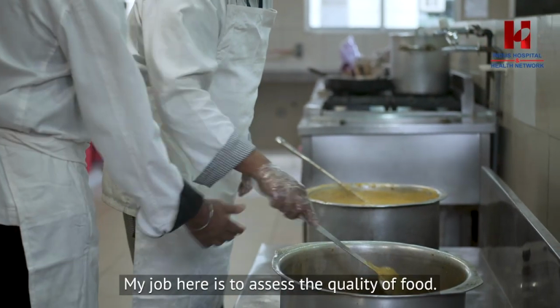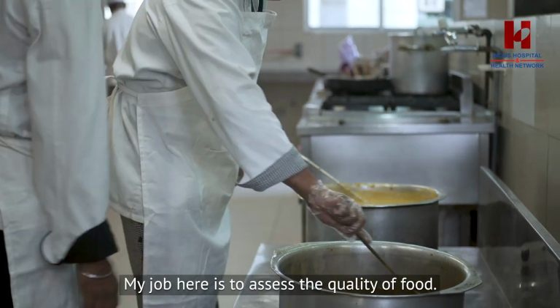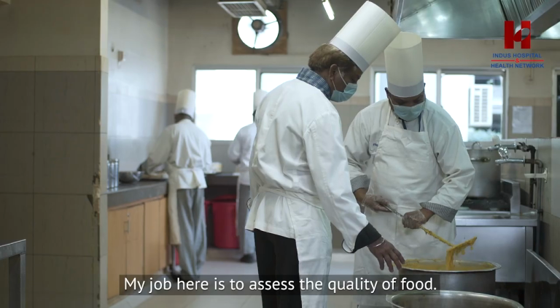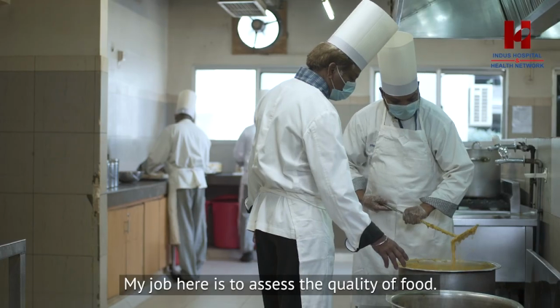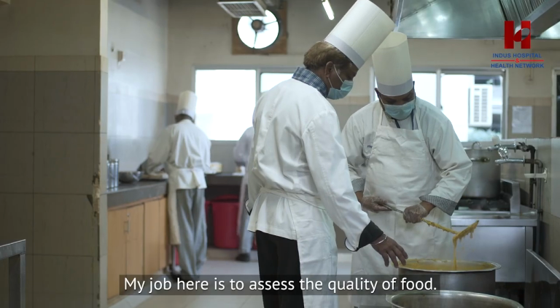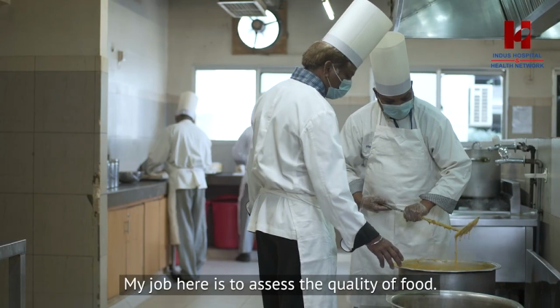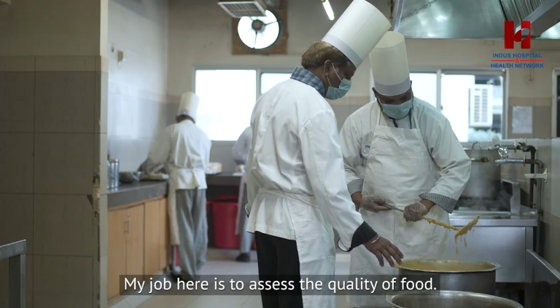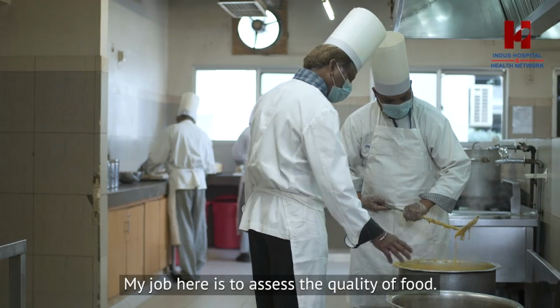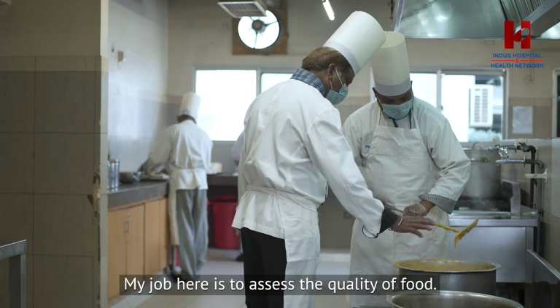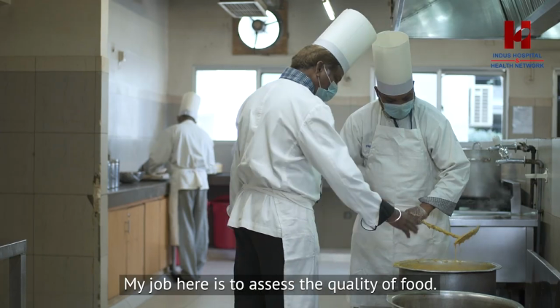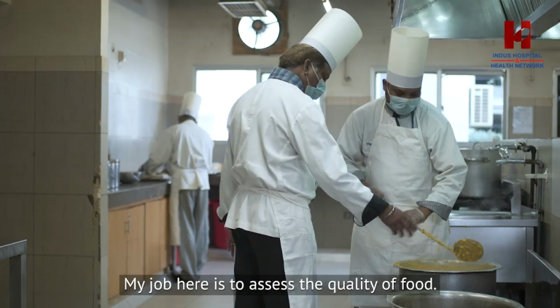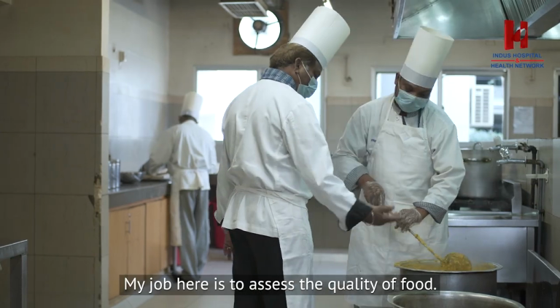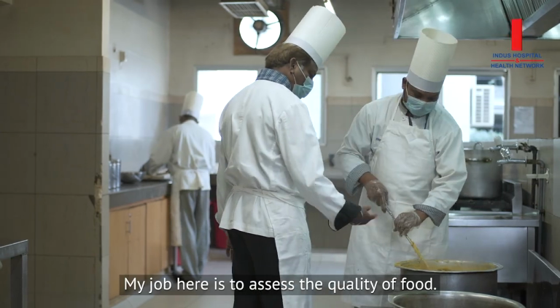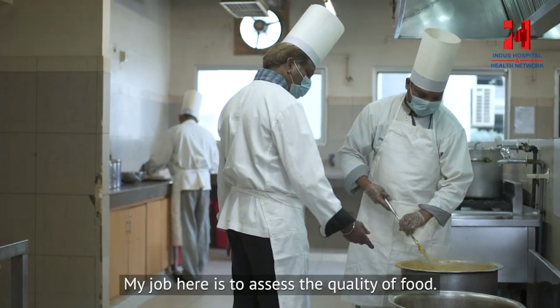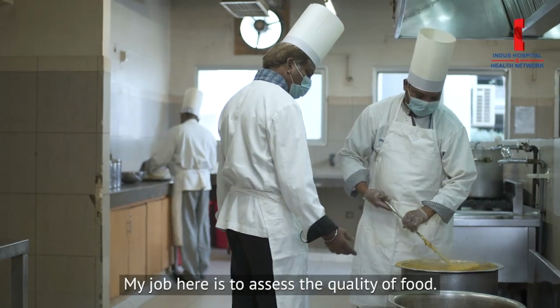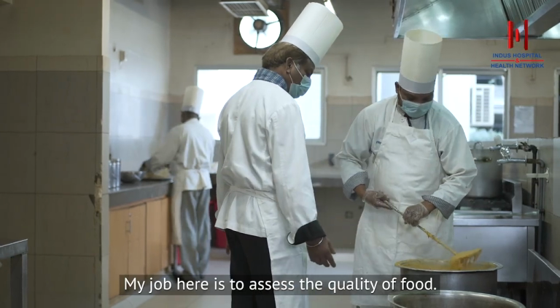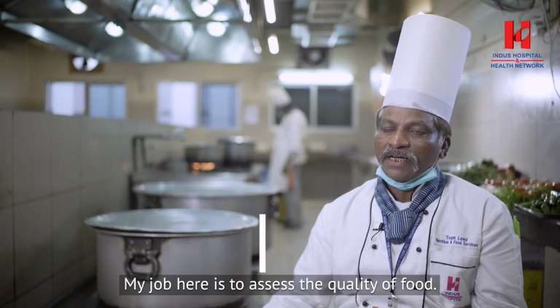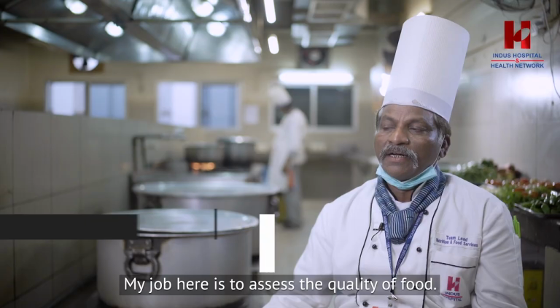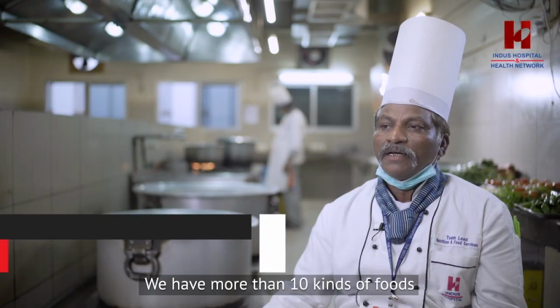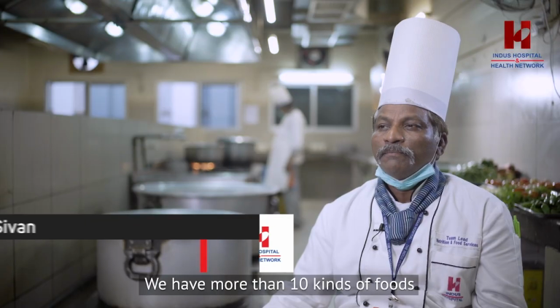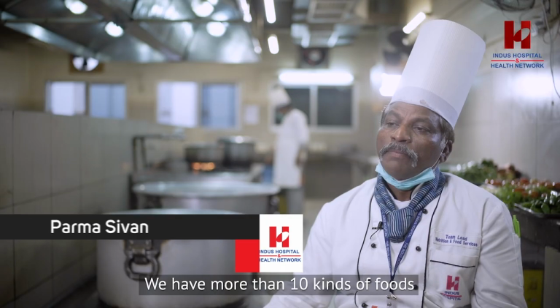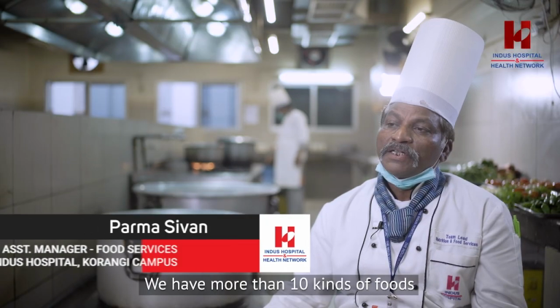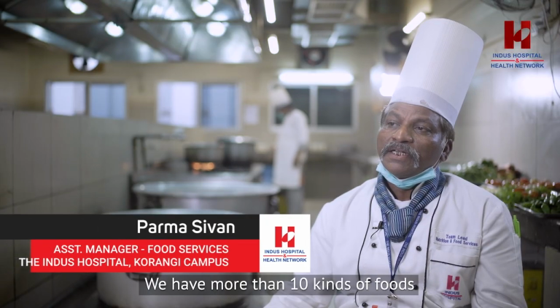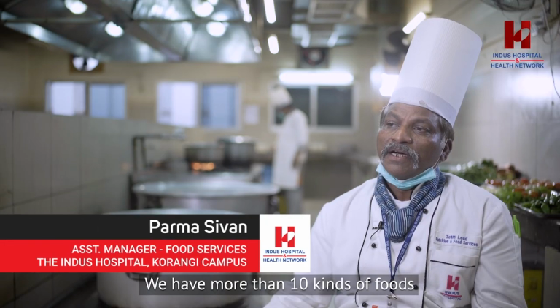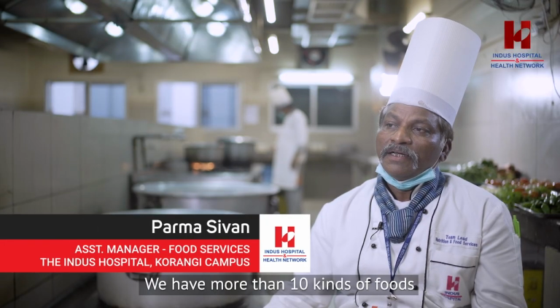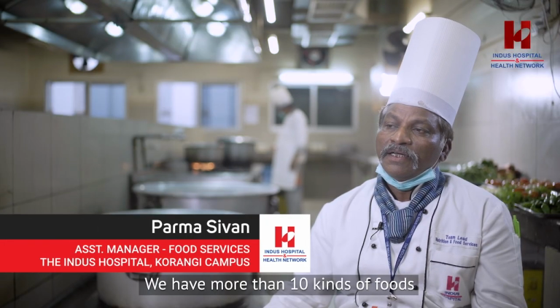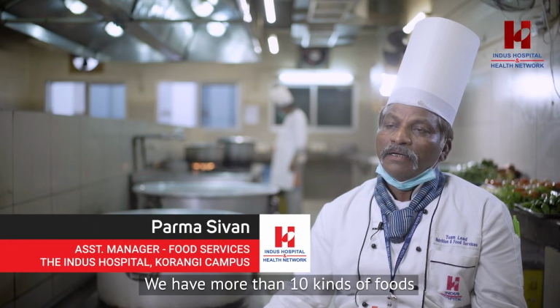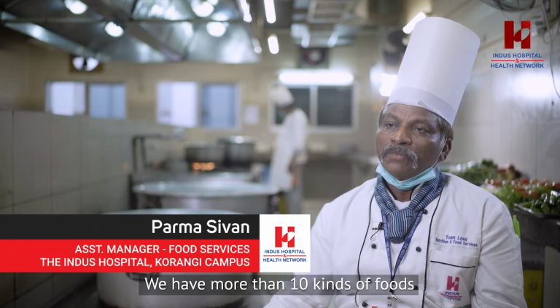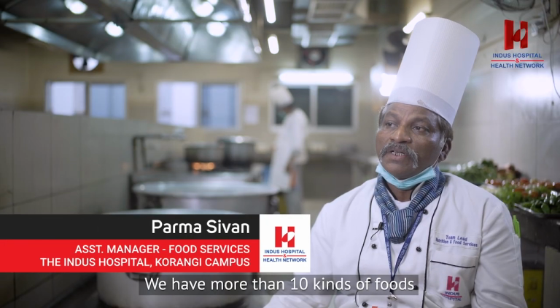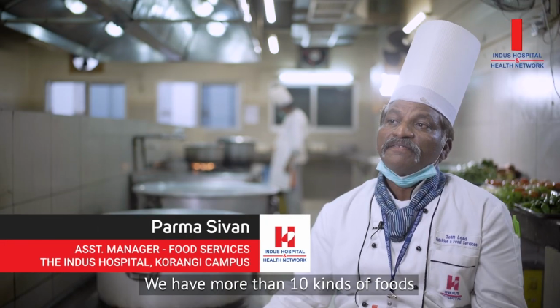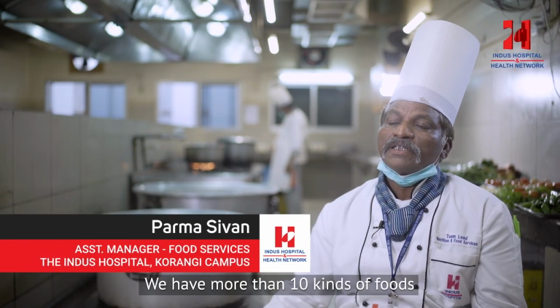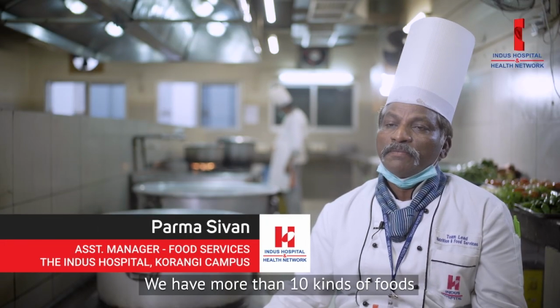My job is to check the quality of the food. The patients' foods are made in different parts.